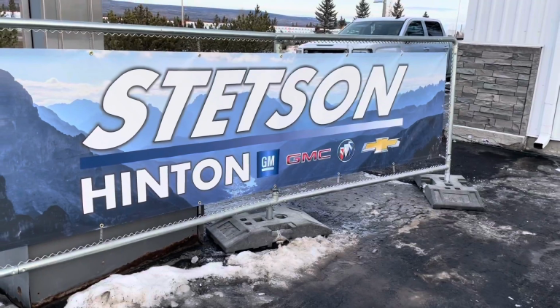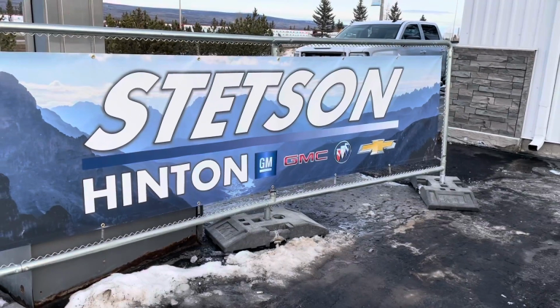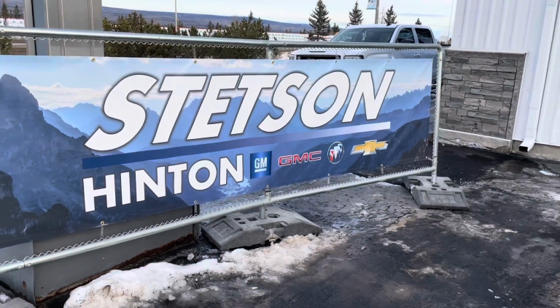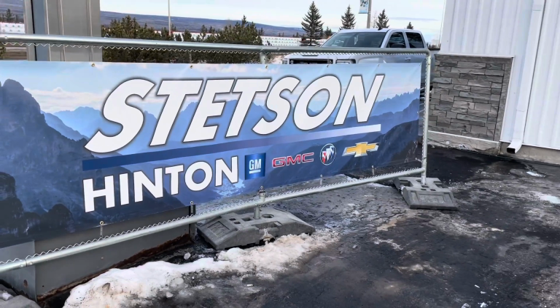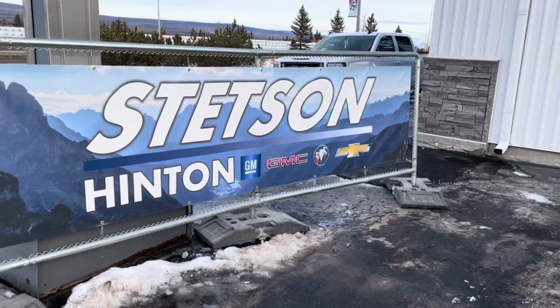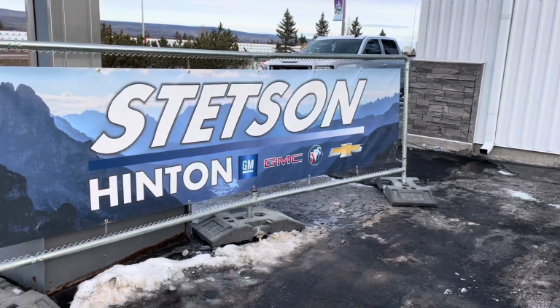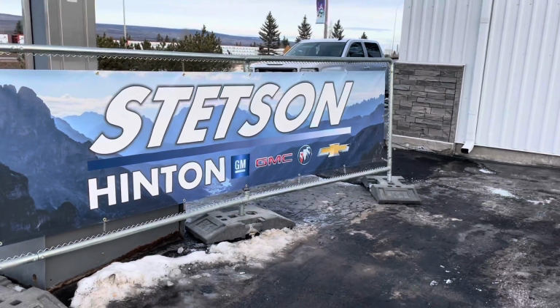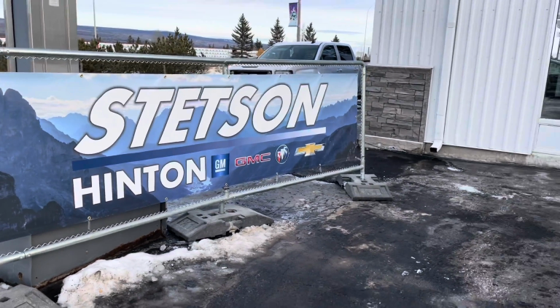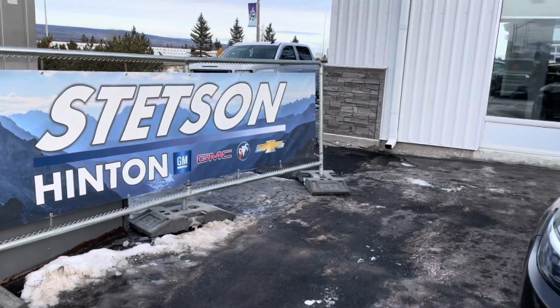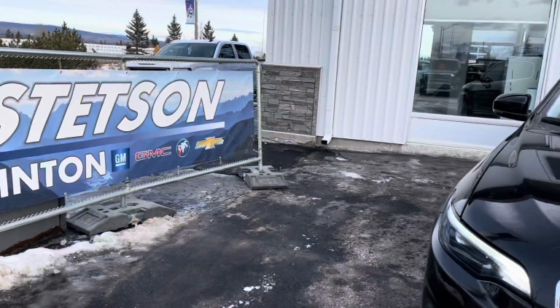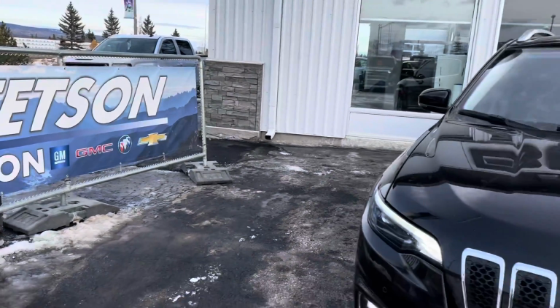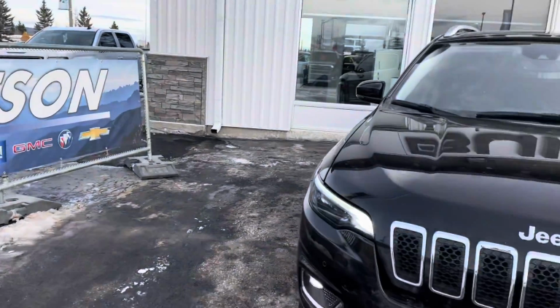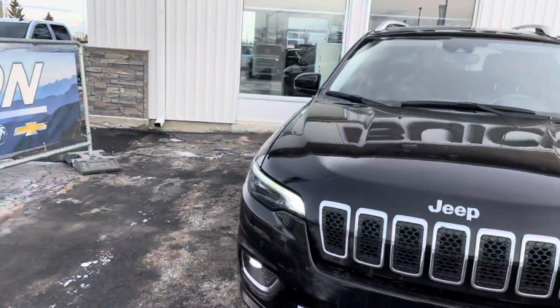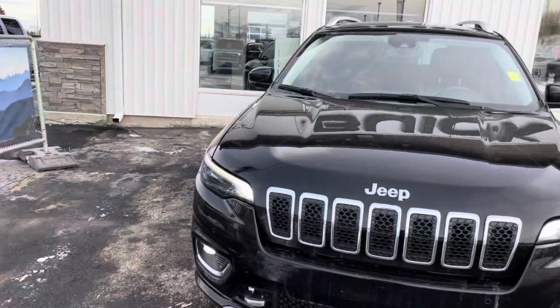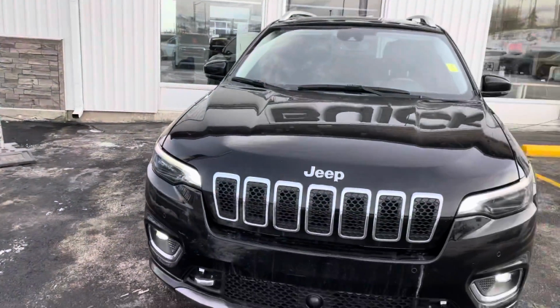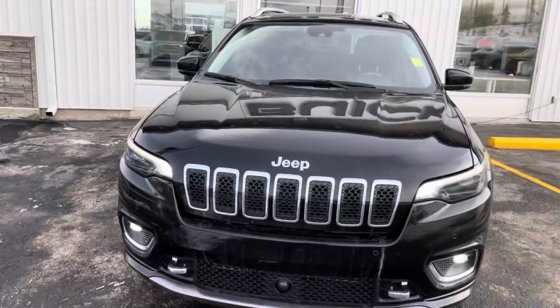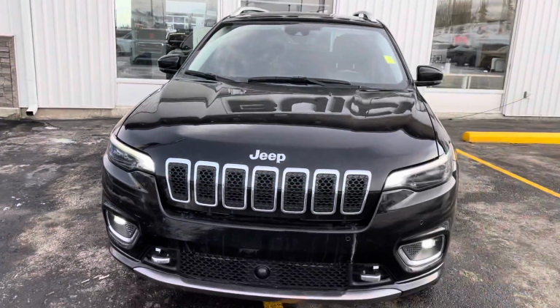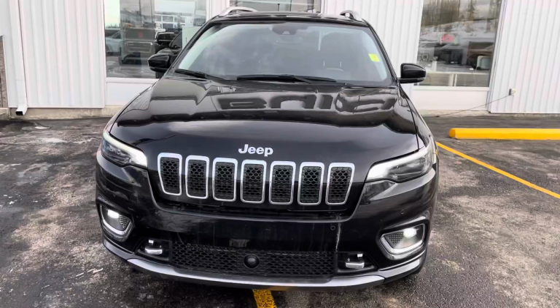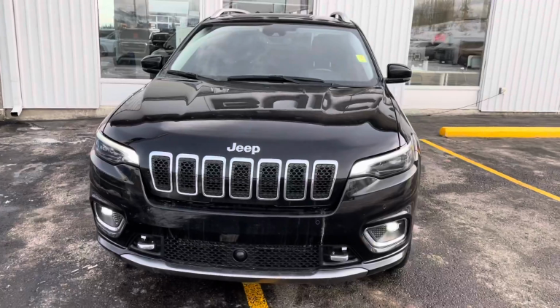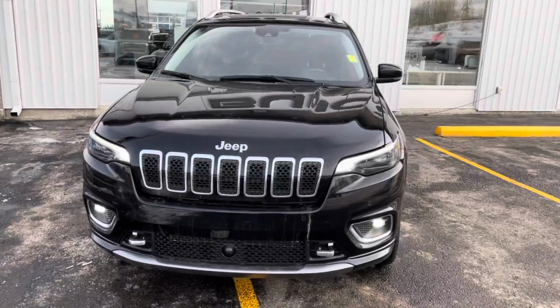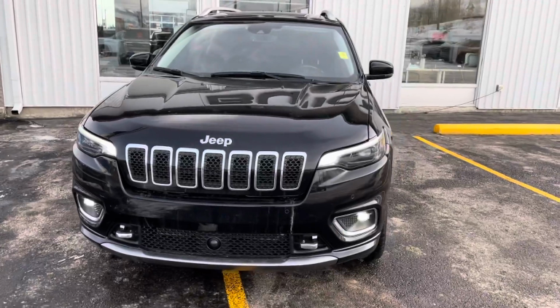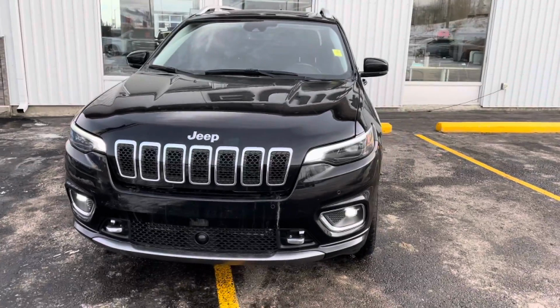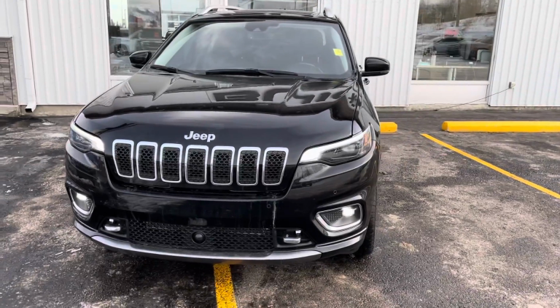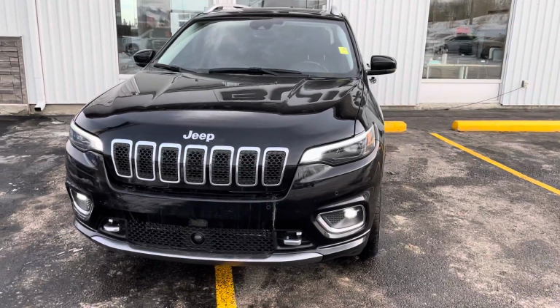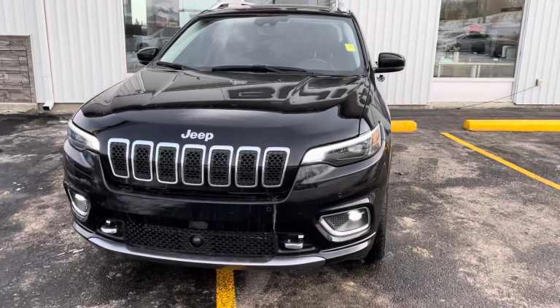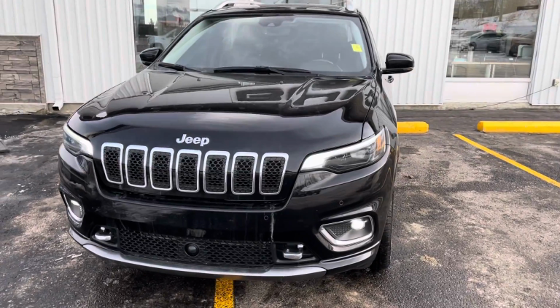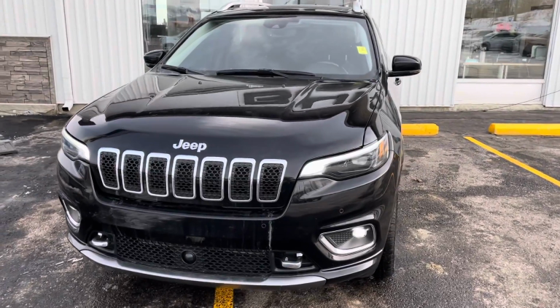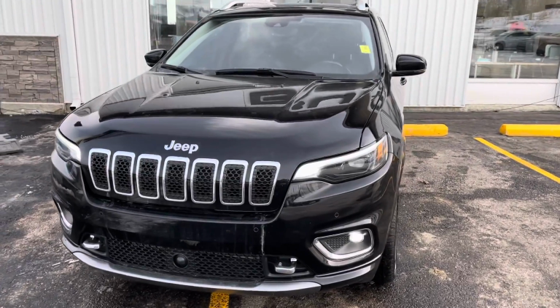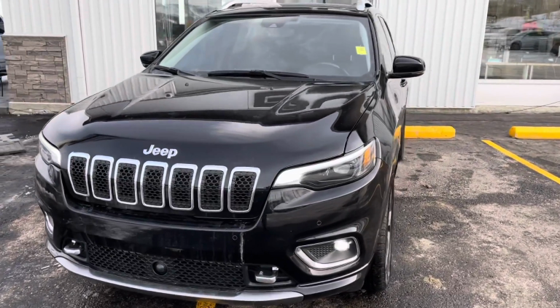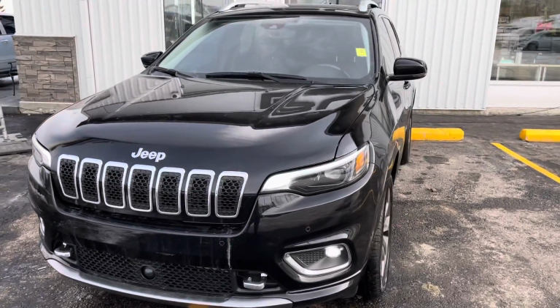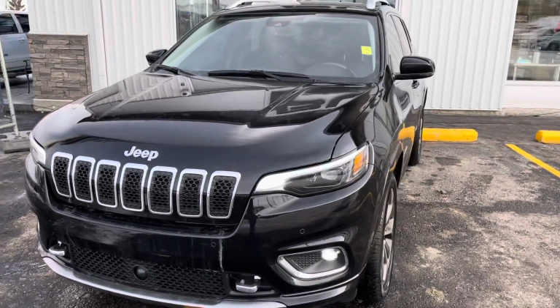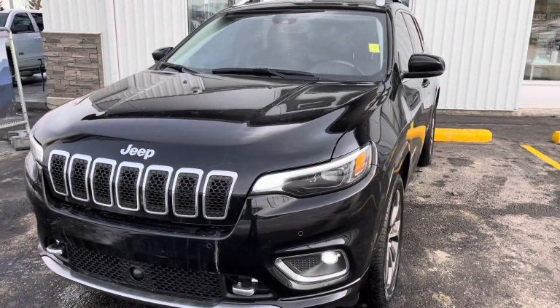Welcome to Stetson Hinton GM. We're going to take a look at our 2019 Jeep Cherokee 4x4 Overland Edition.